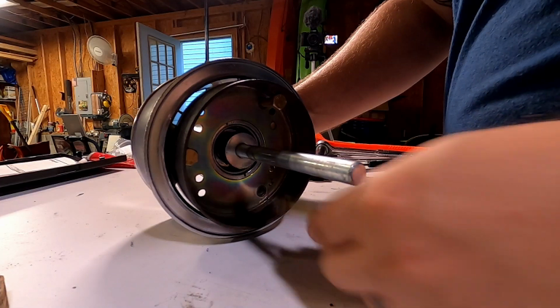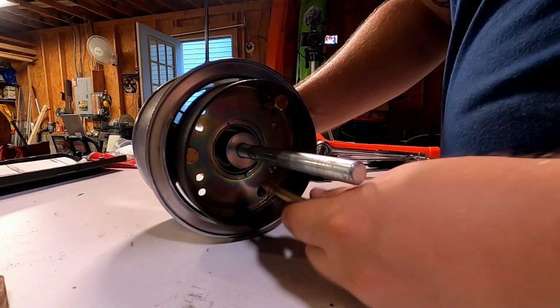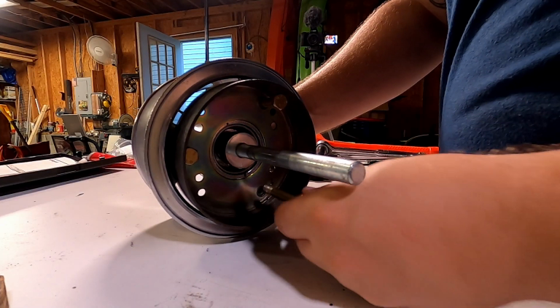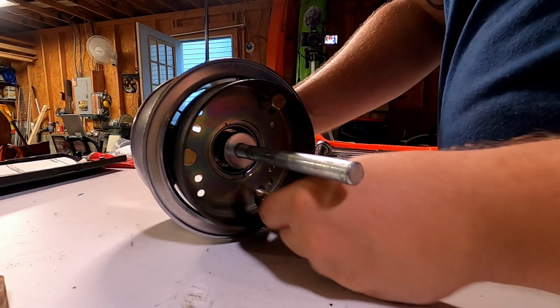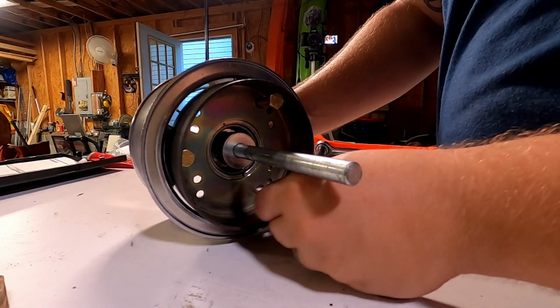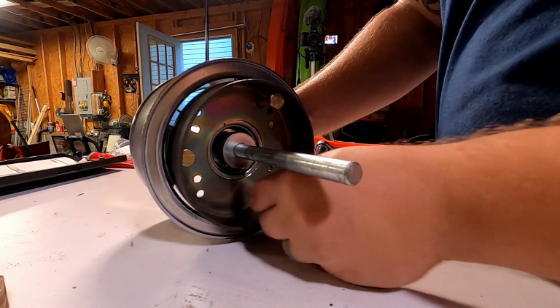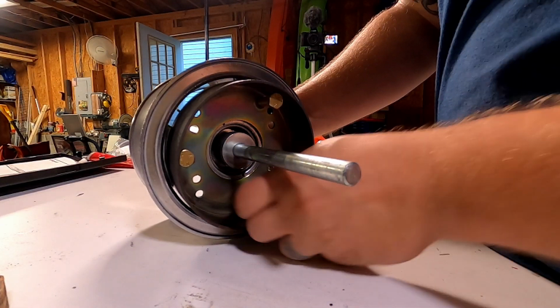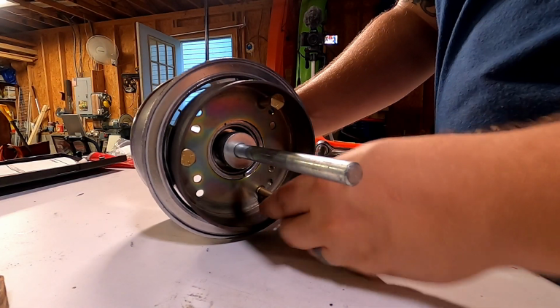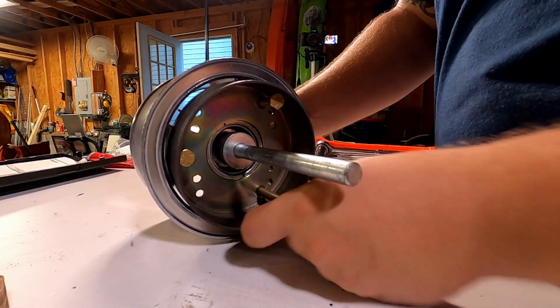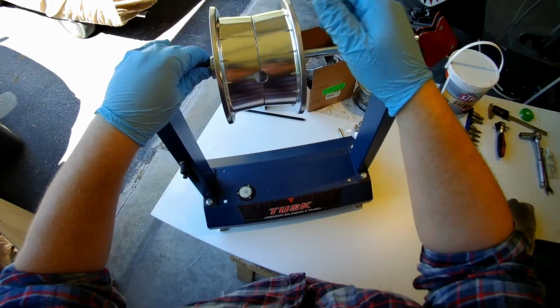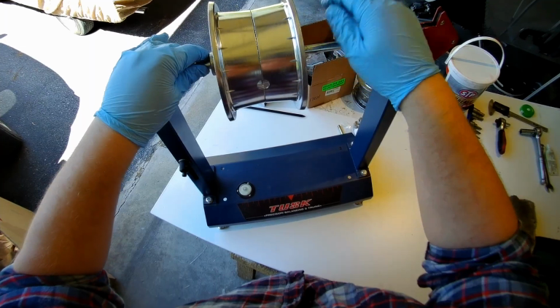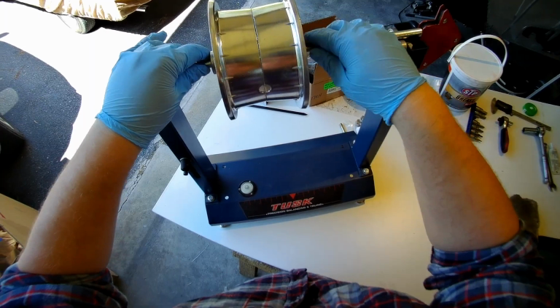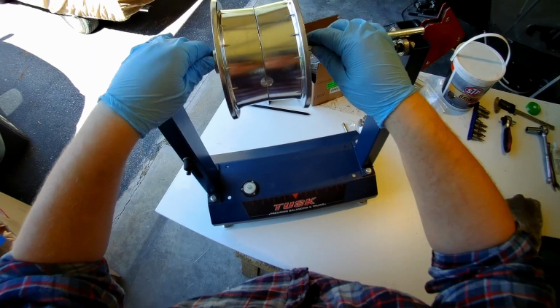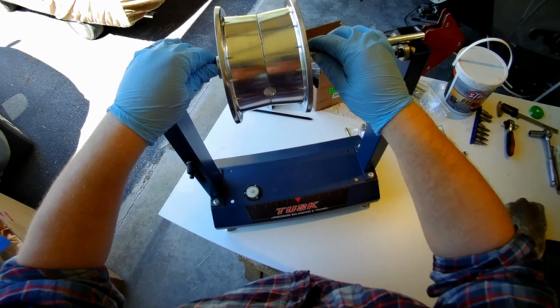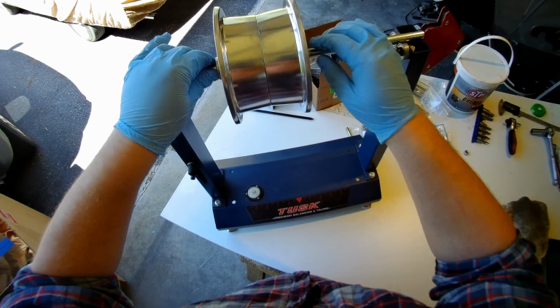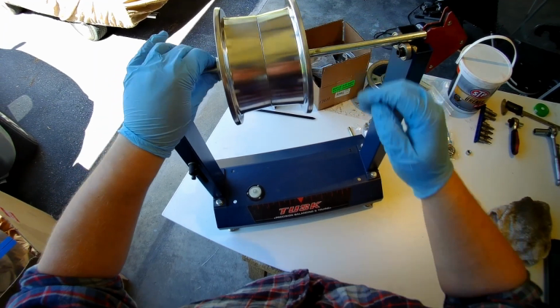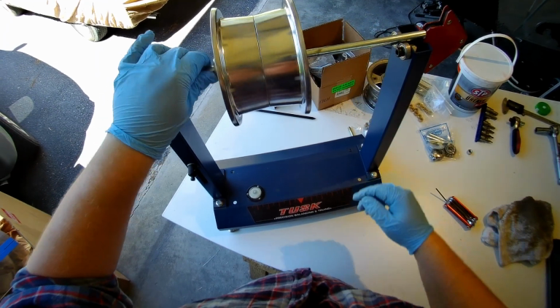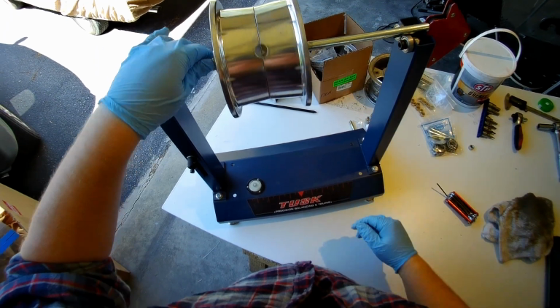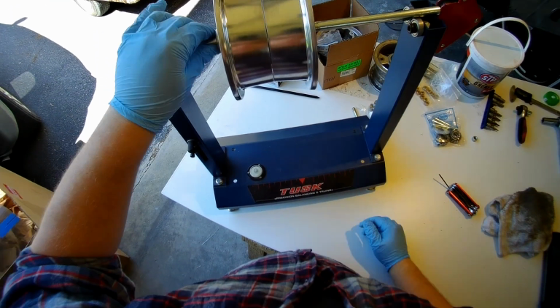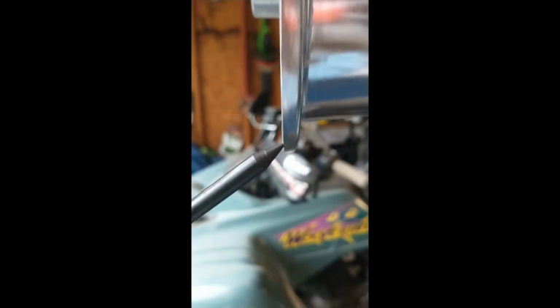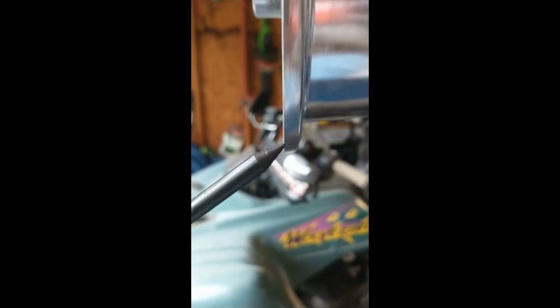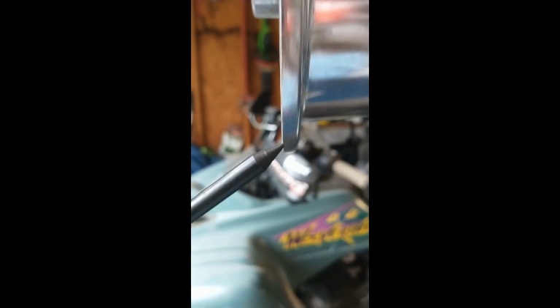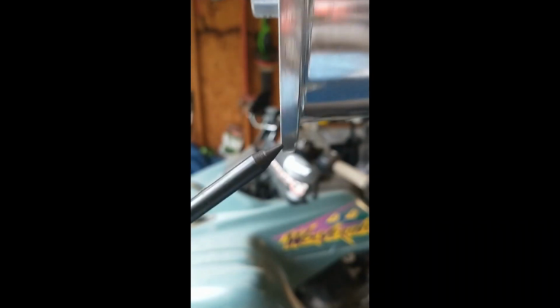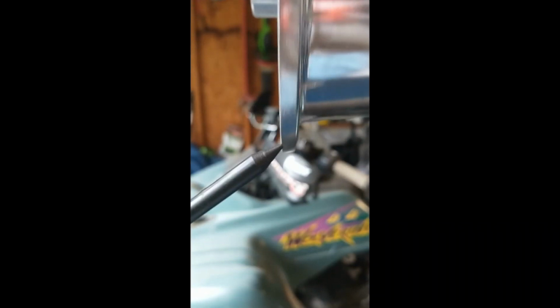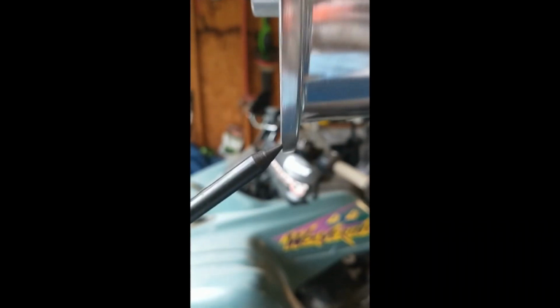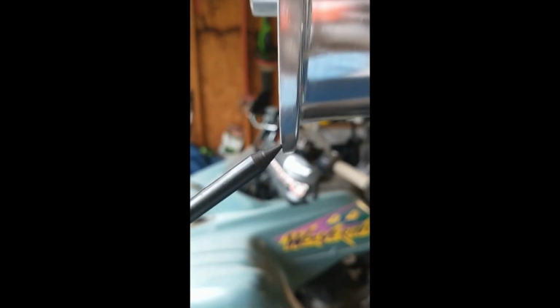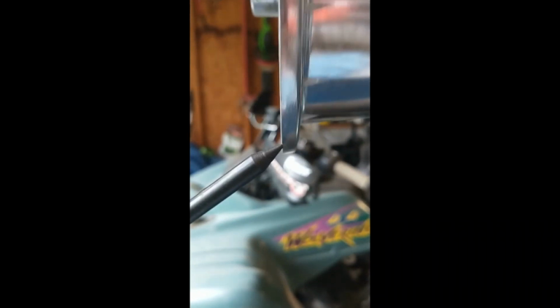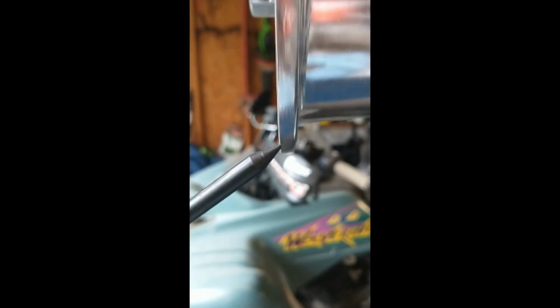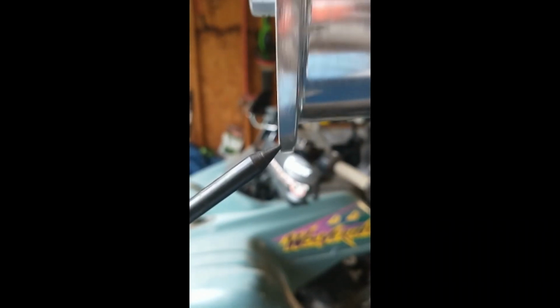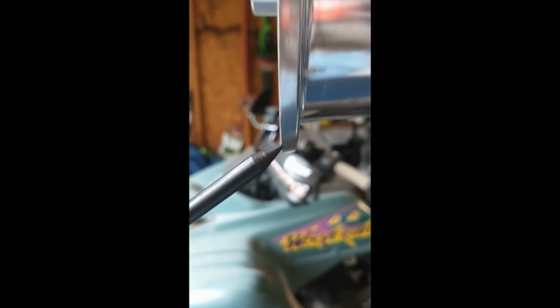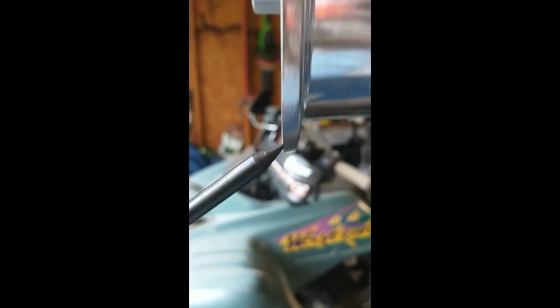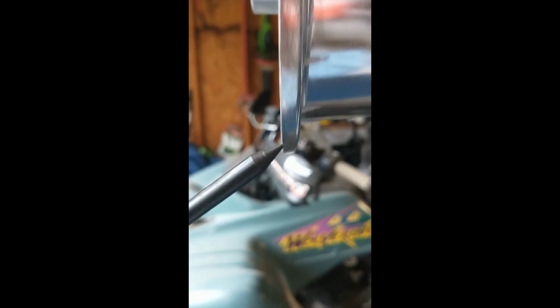It's not necessary, but you can check for wobbles using a balance and drilling stand. But if the wheel measurements are good, this shouldn't be a problem.